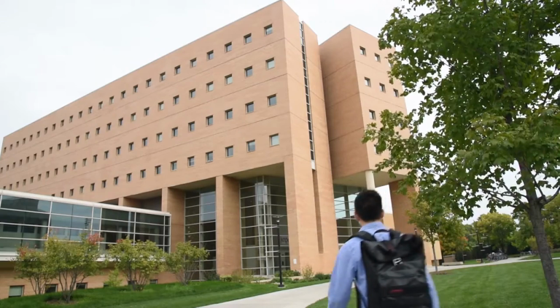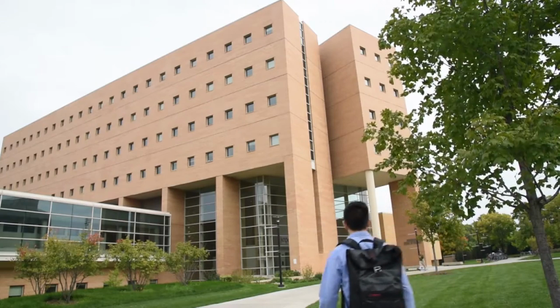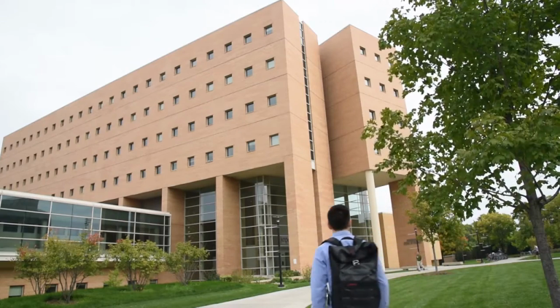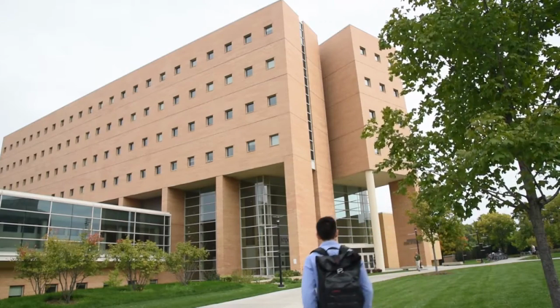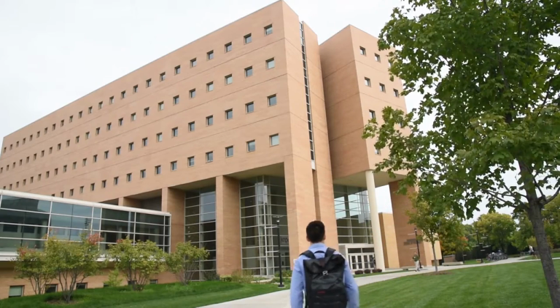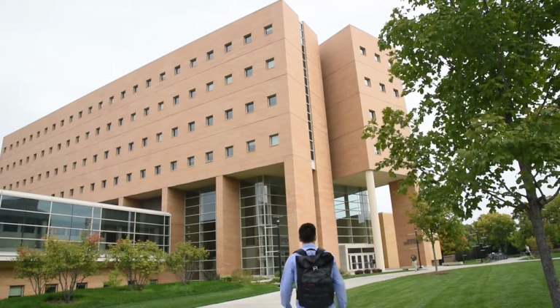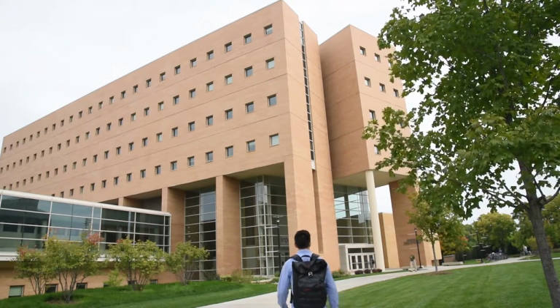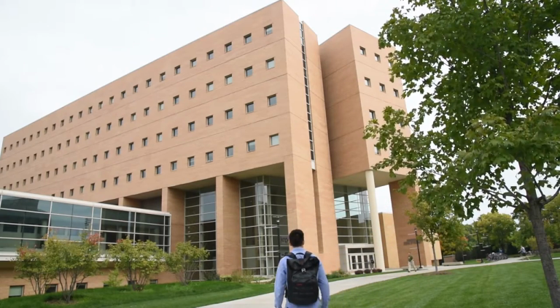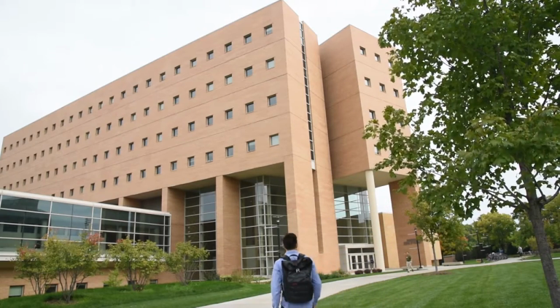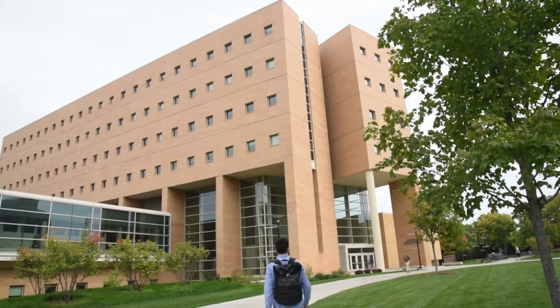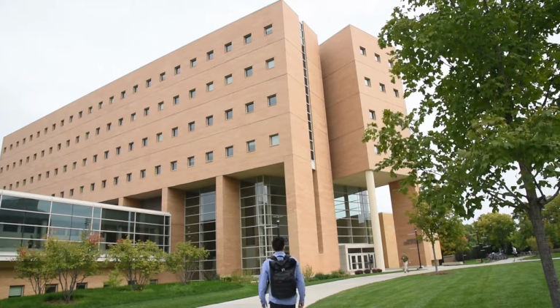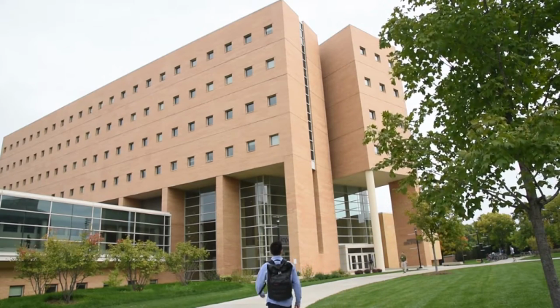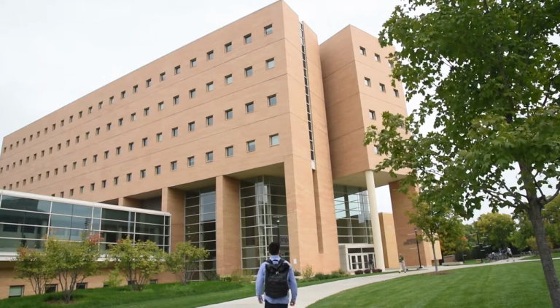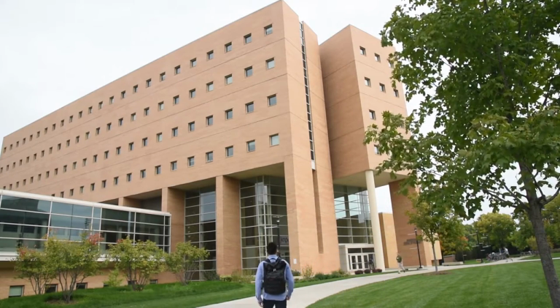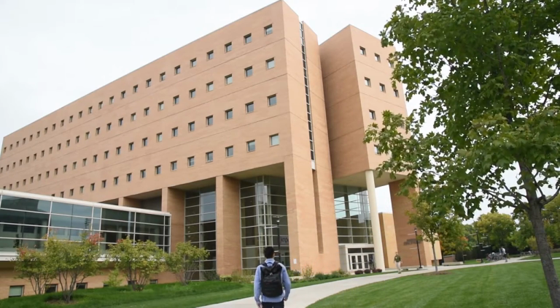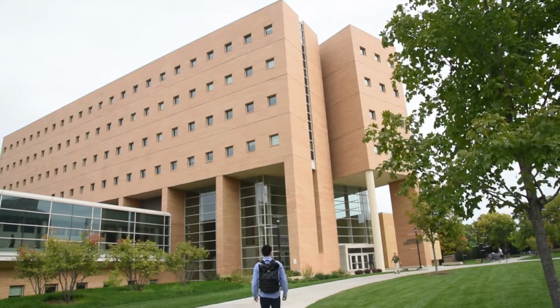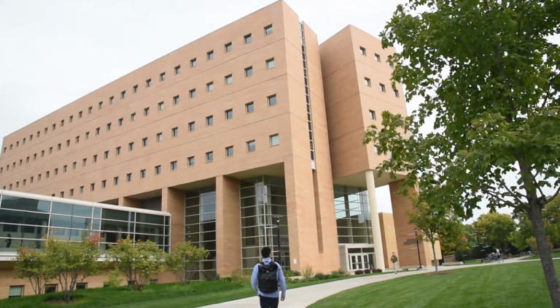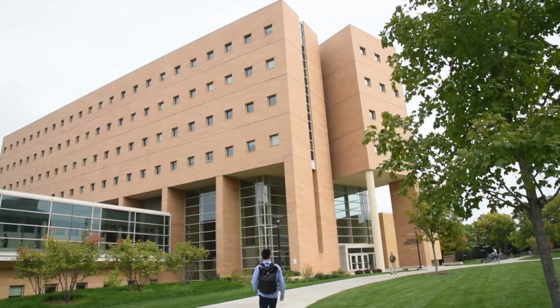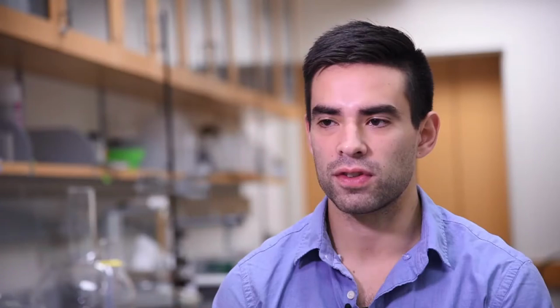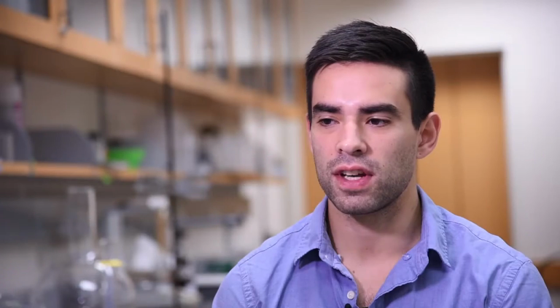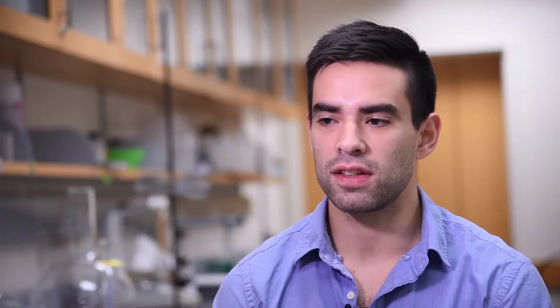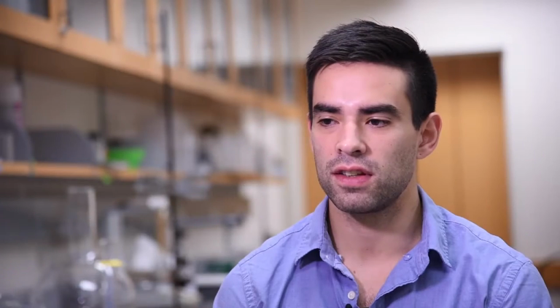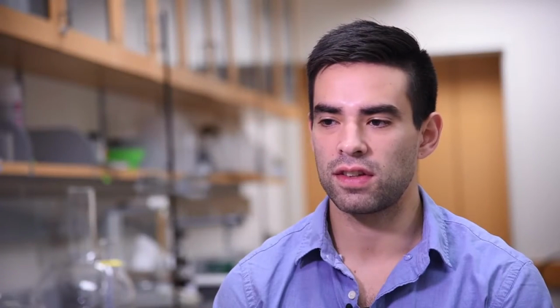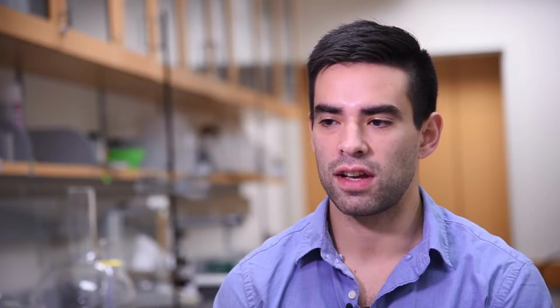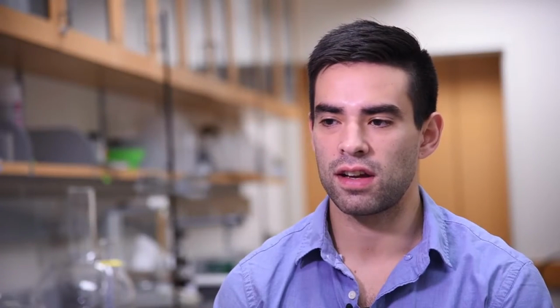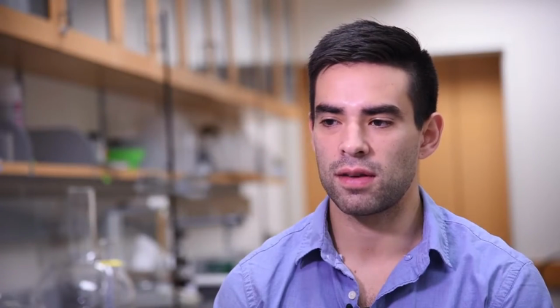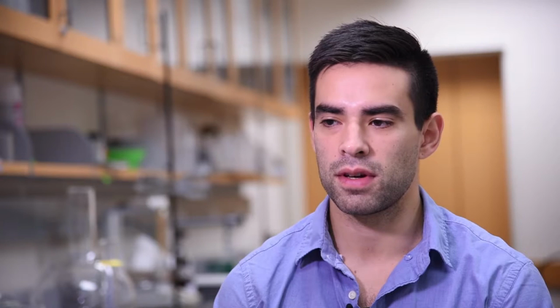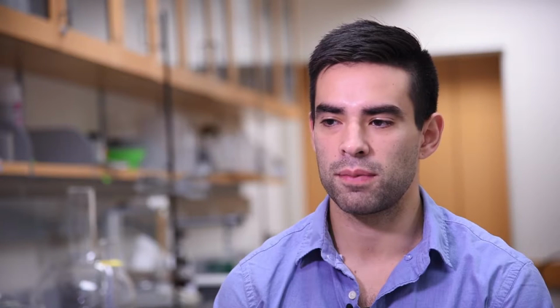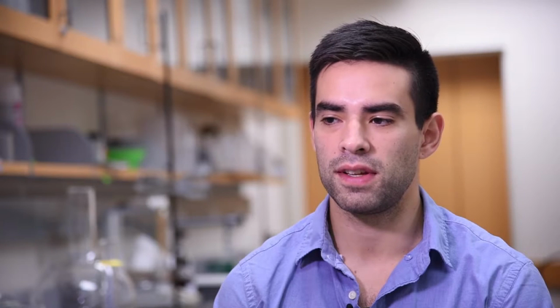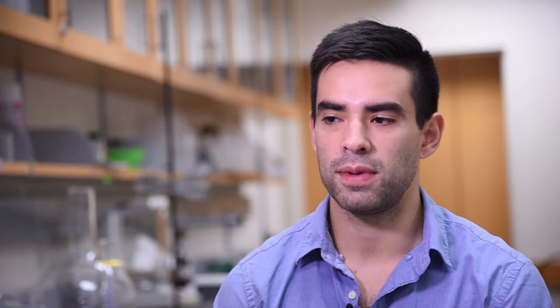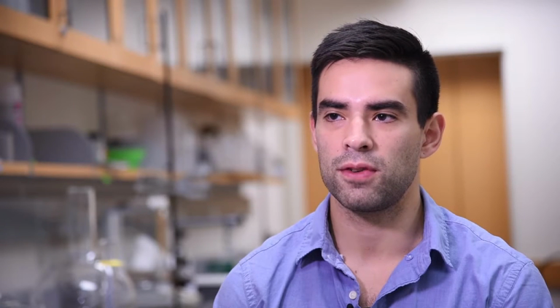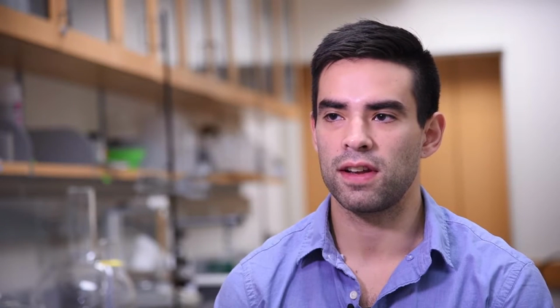I'm Alberto Guerra. I'm a fourth-year PhD student in pharmaceutical sciences, and I'm a BTP trainee.